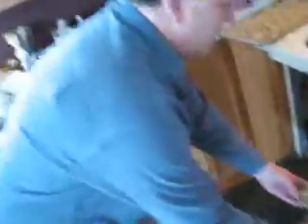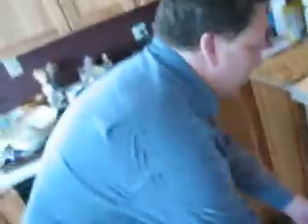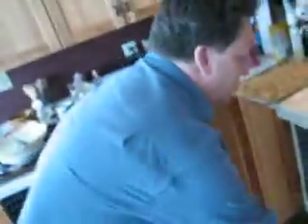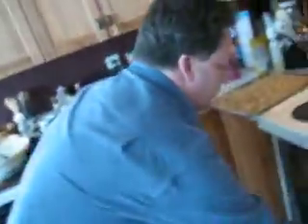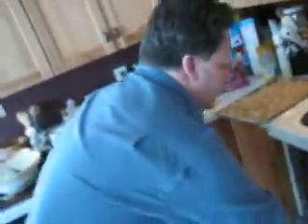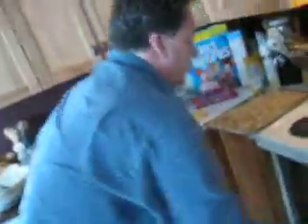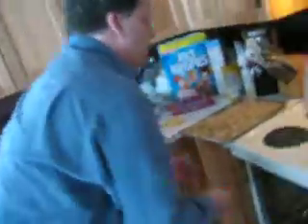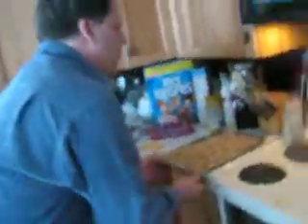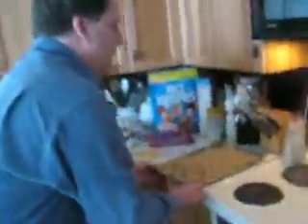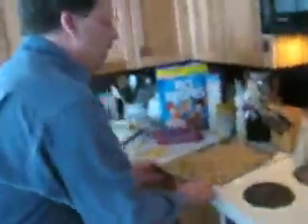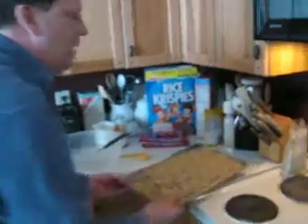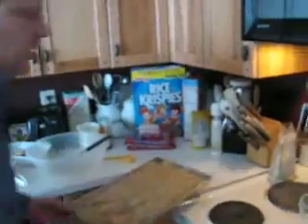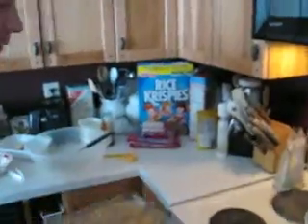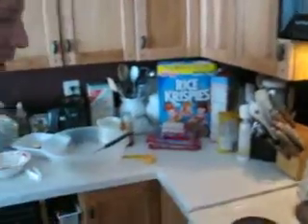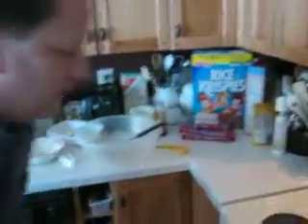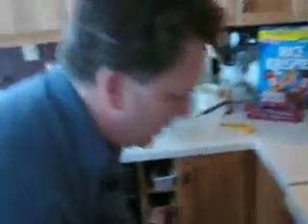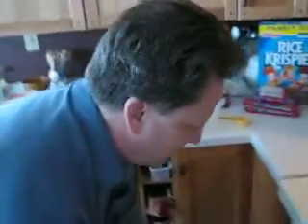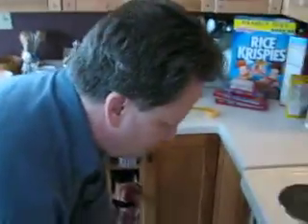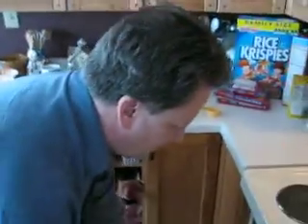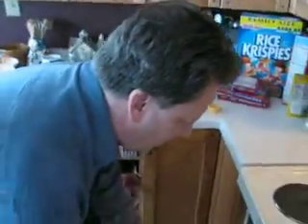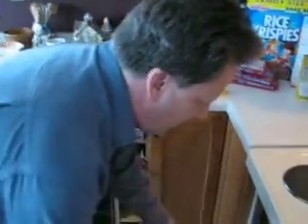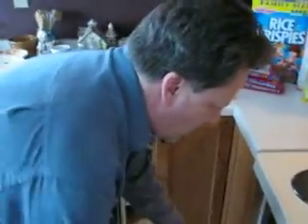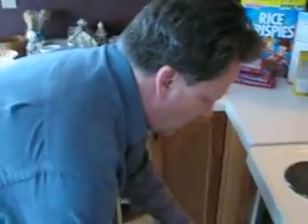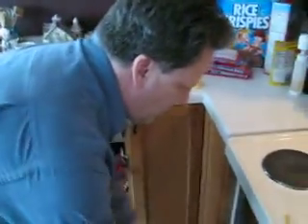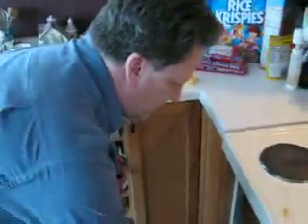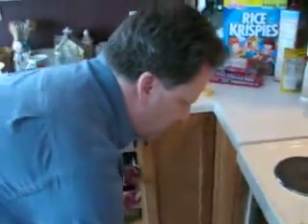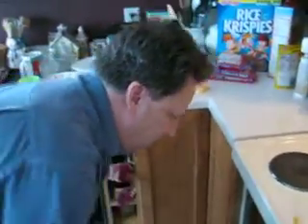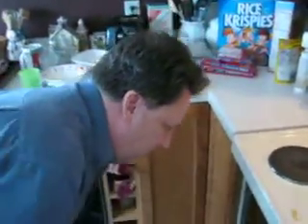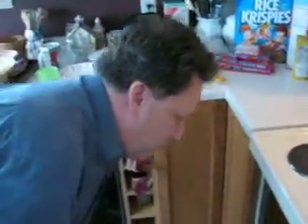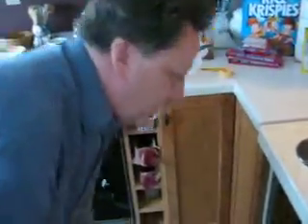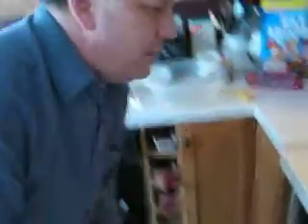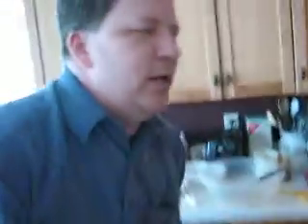Then you stir frequently every 10 minutes until done. It takes about 45 minutes.